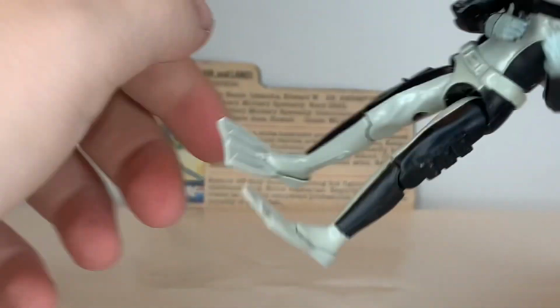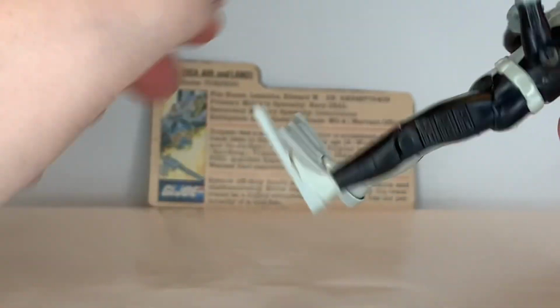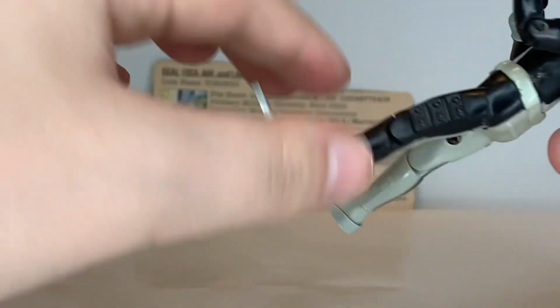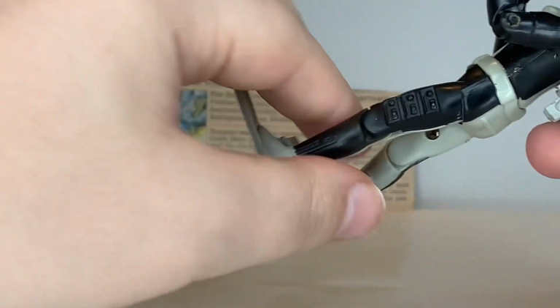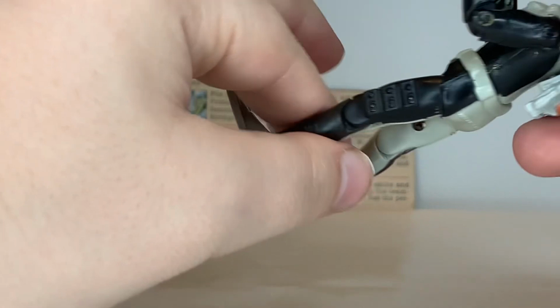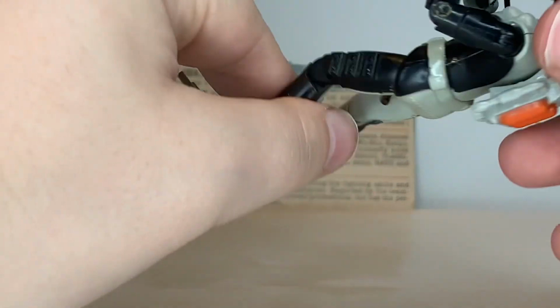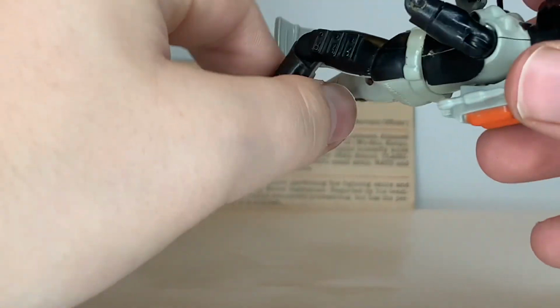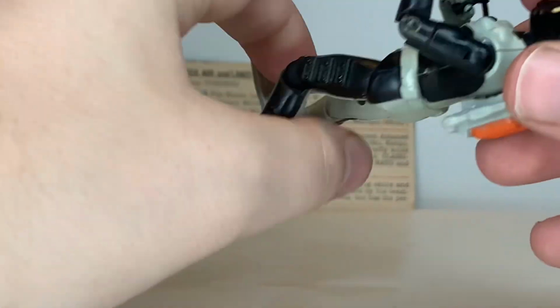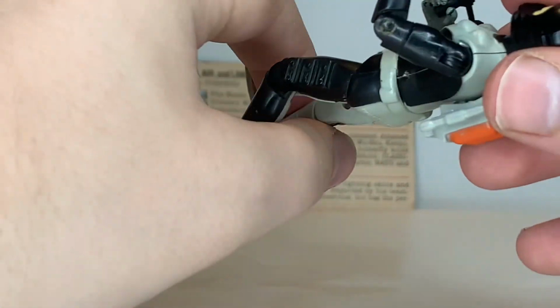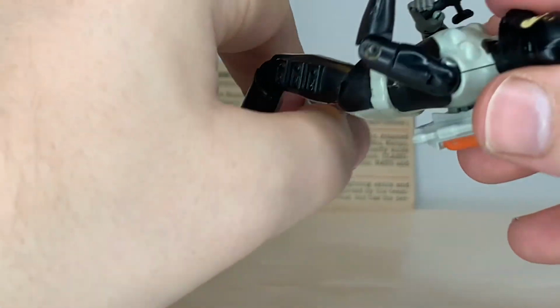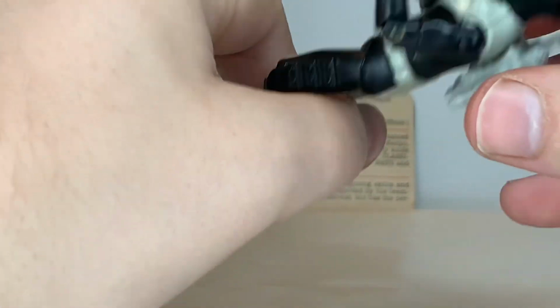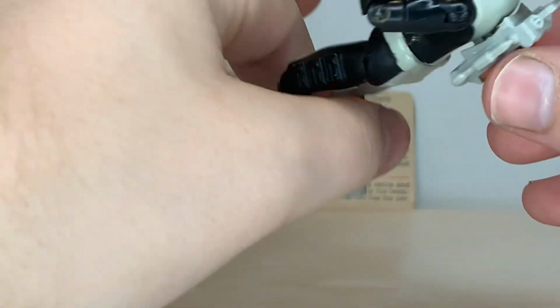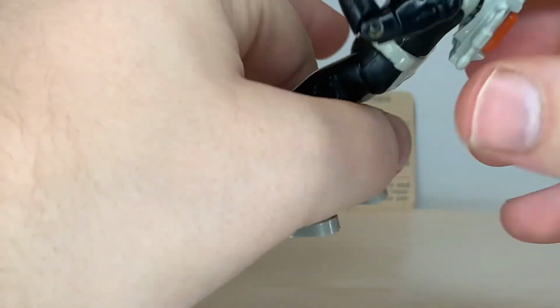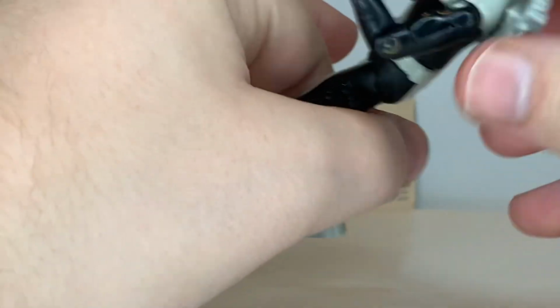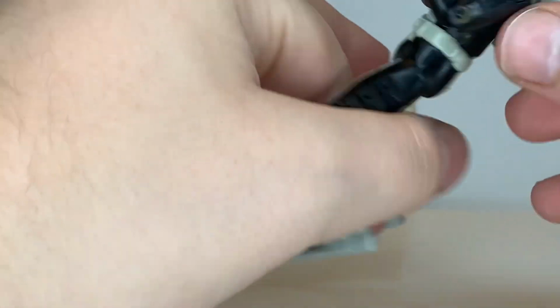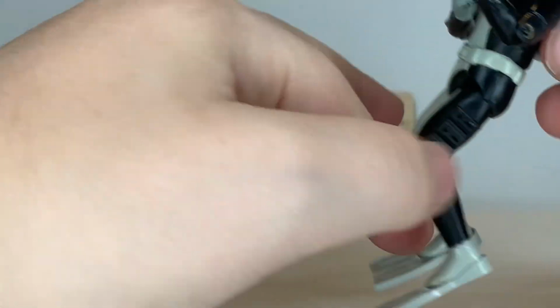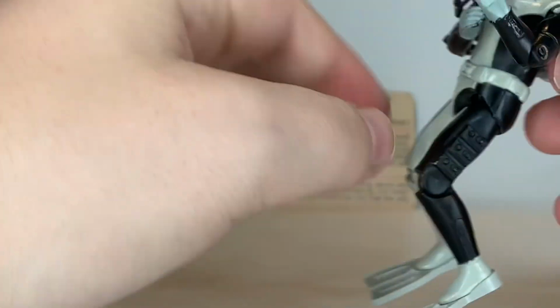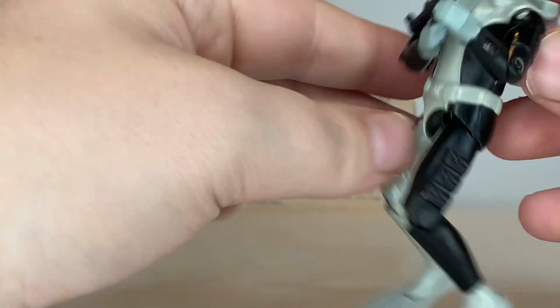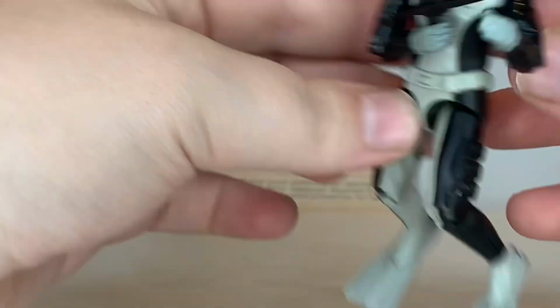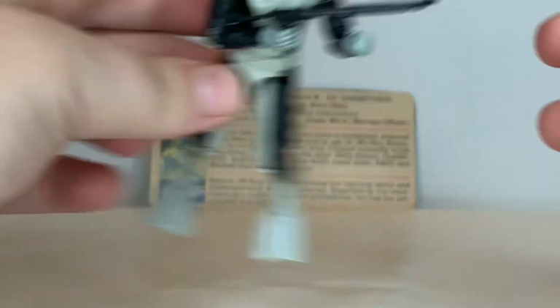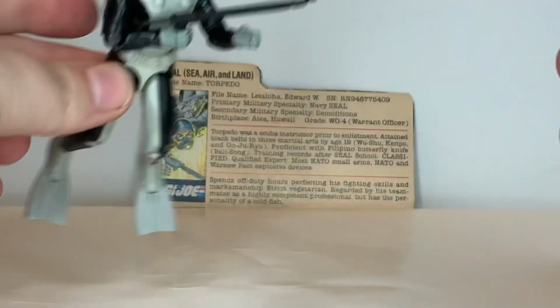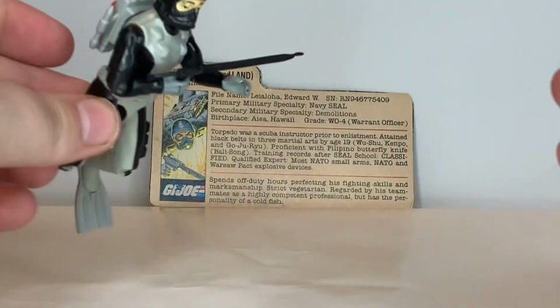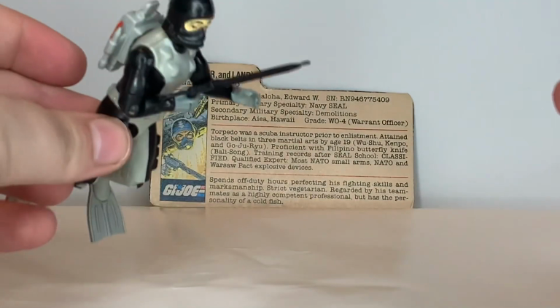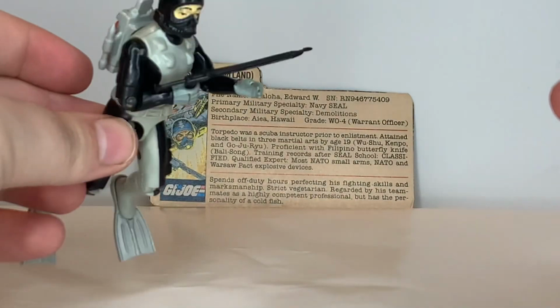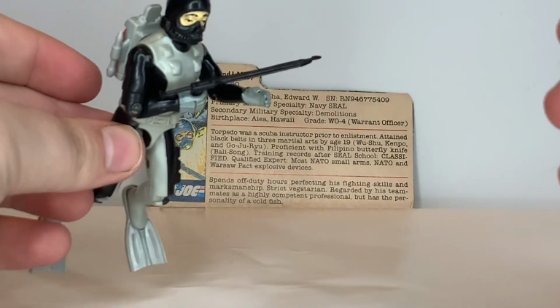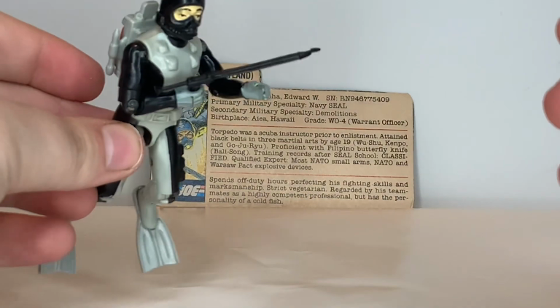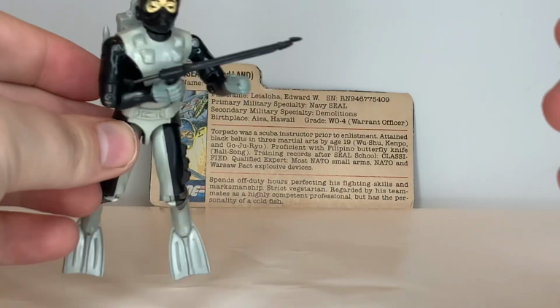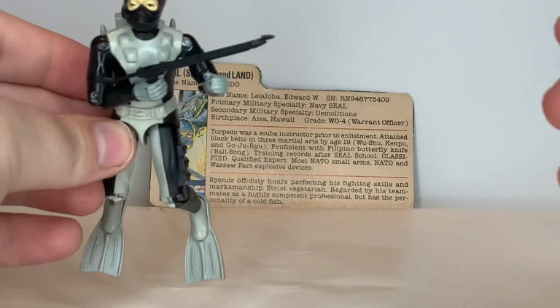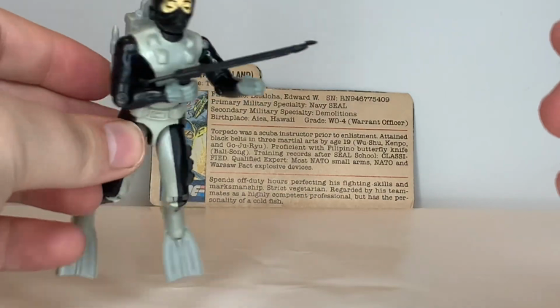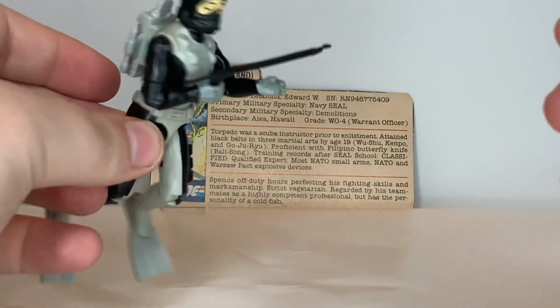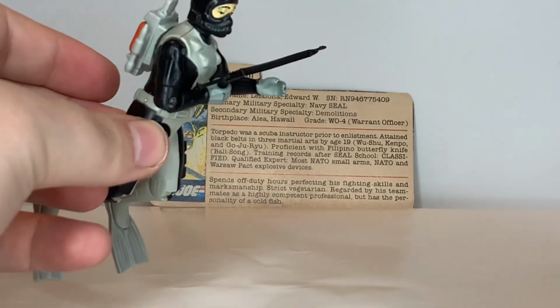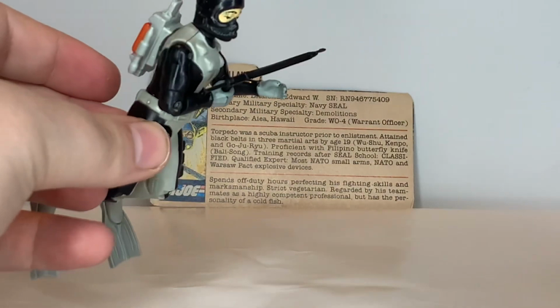One thing I almost forgot — it would be nice if we had a hinge at the foot so you could get Torpedo in a swimming pose. But if you bend the knees, you can kind of get him in a floating sort of pose.